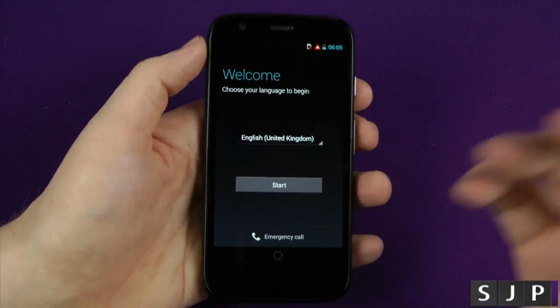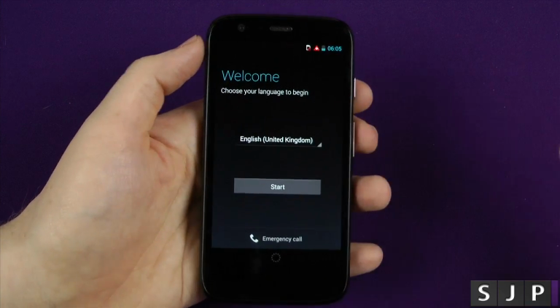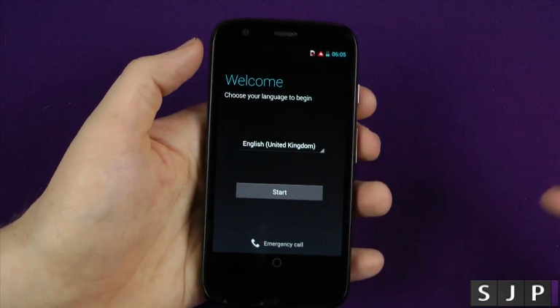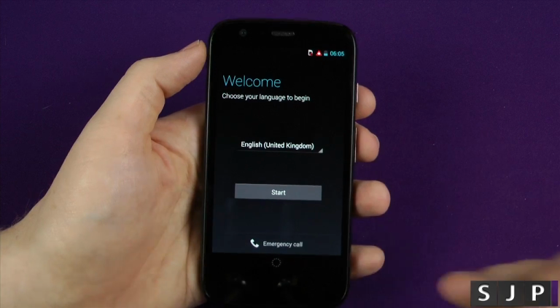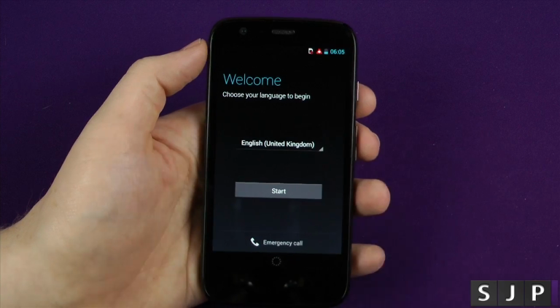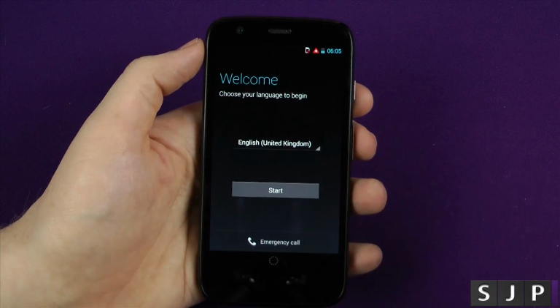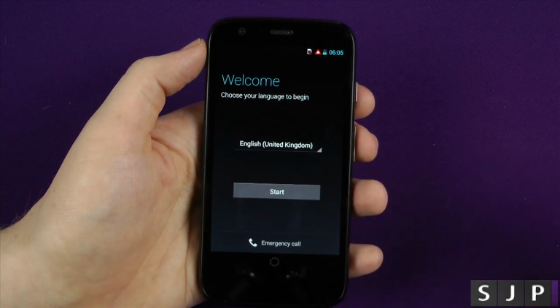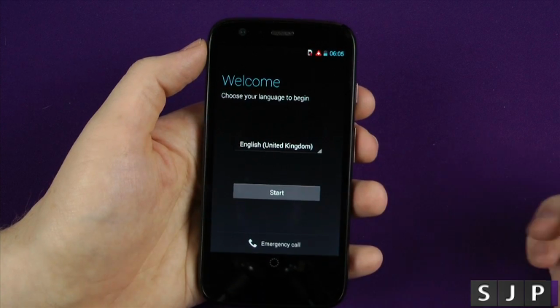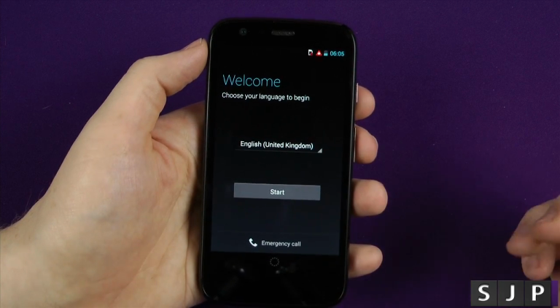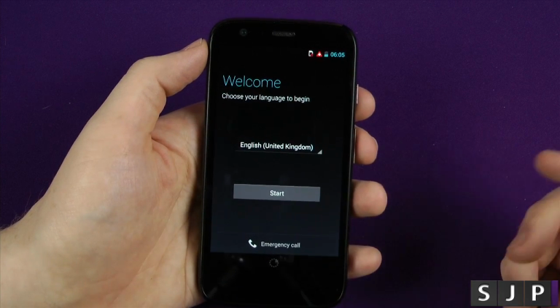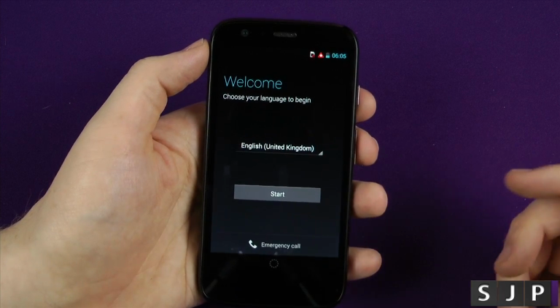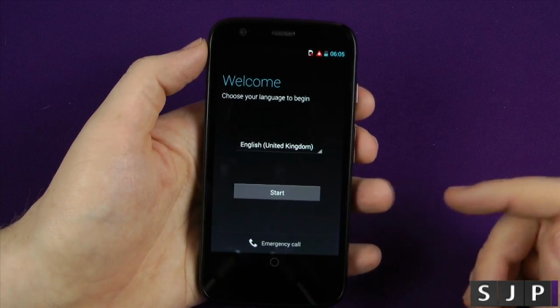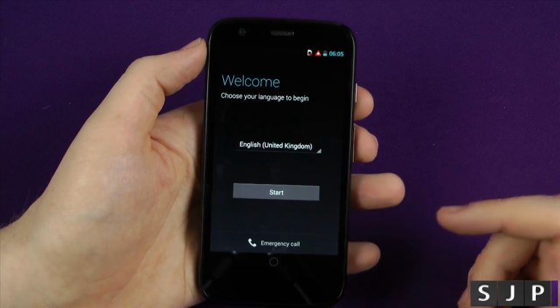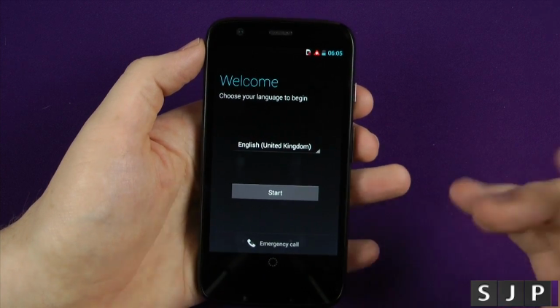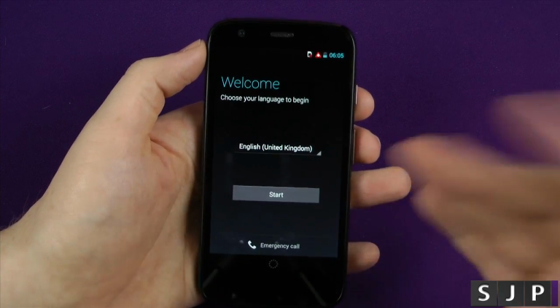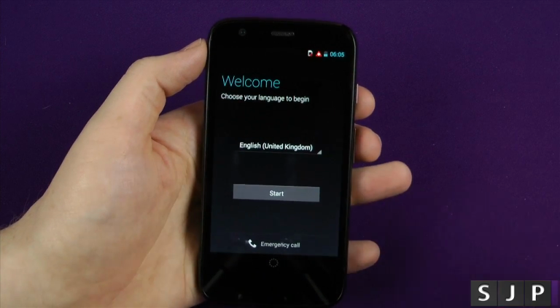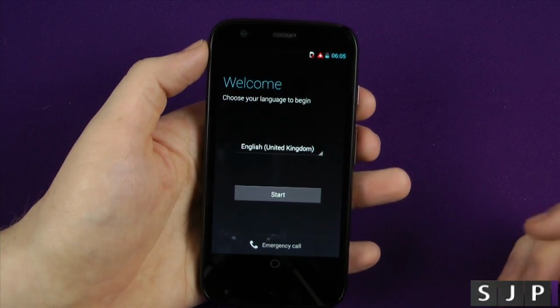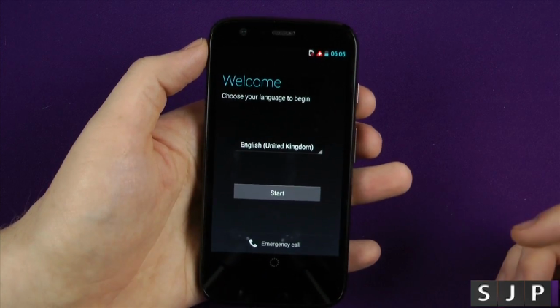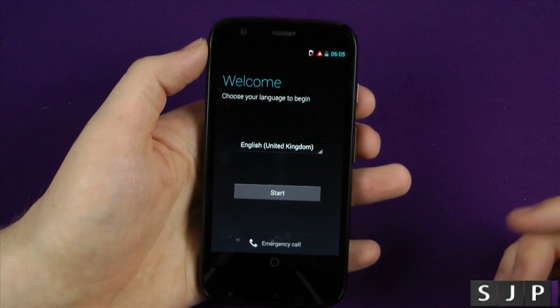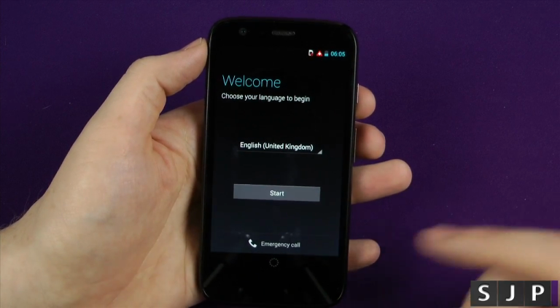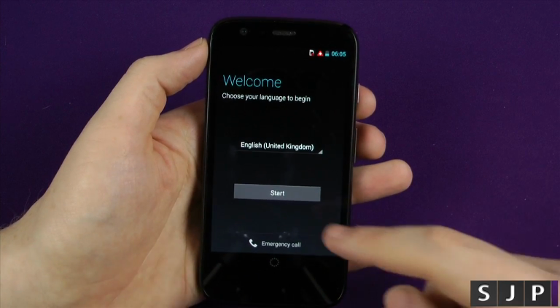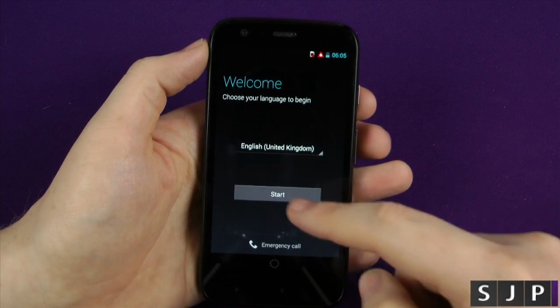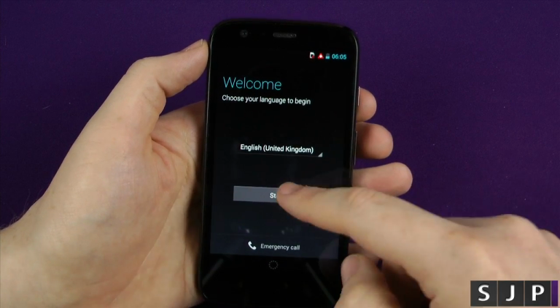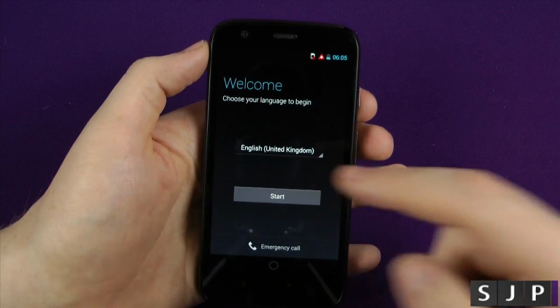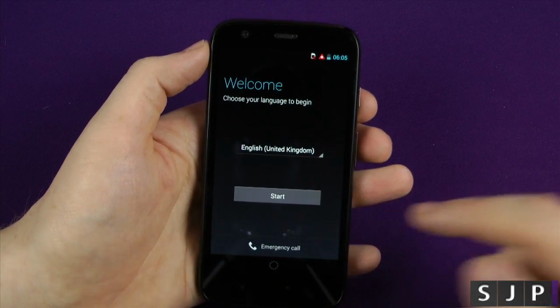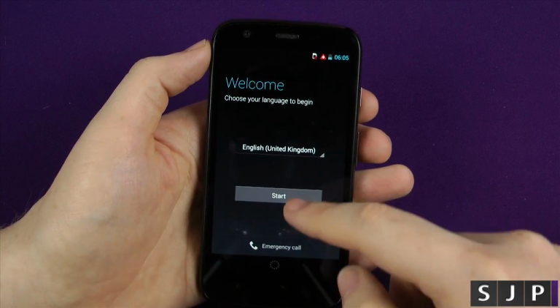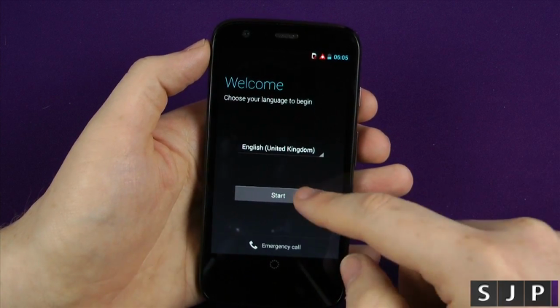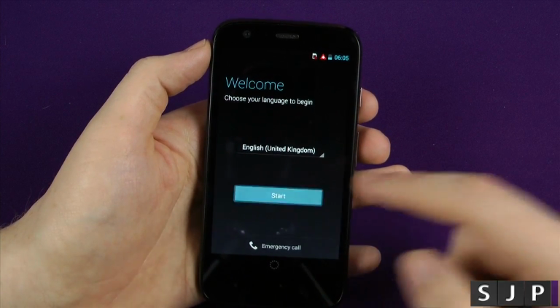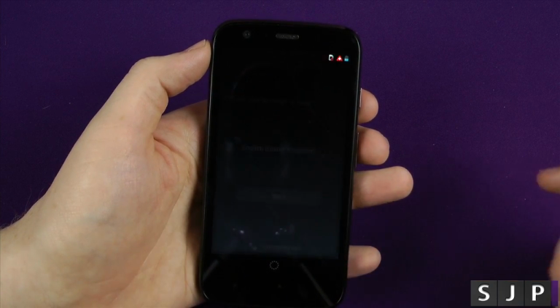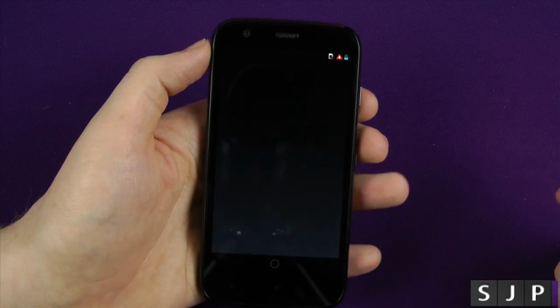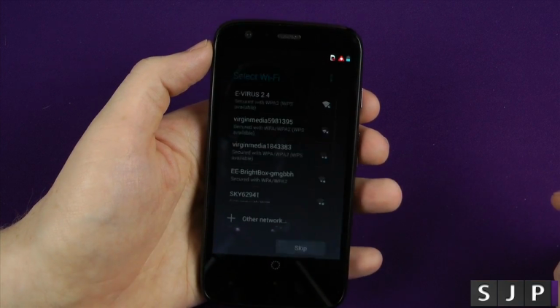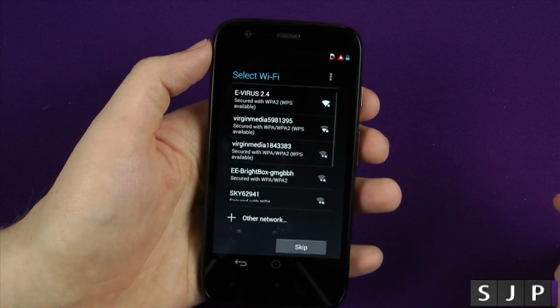Not for everybody, but it's not meant to be. So in the United Kingdom, we'll click Next on there.